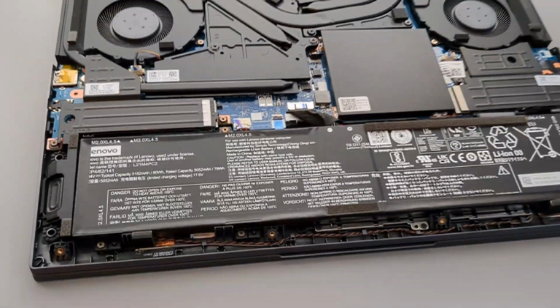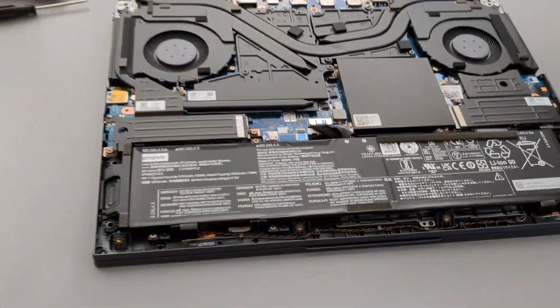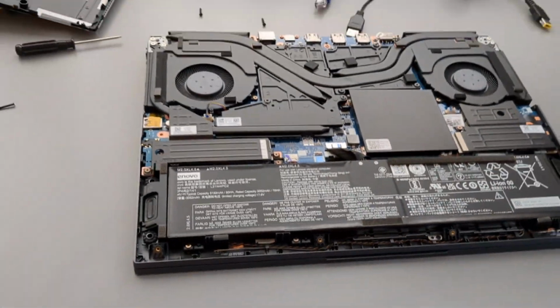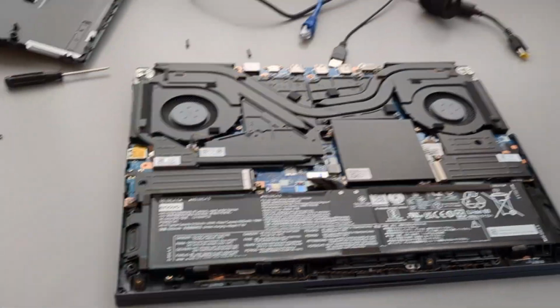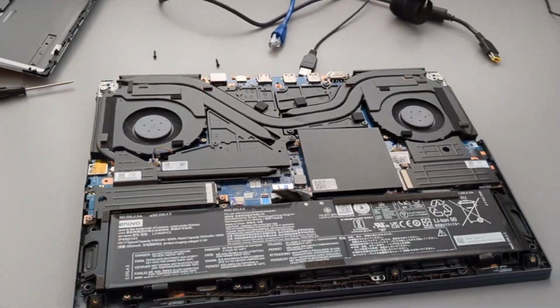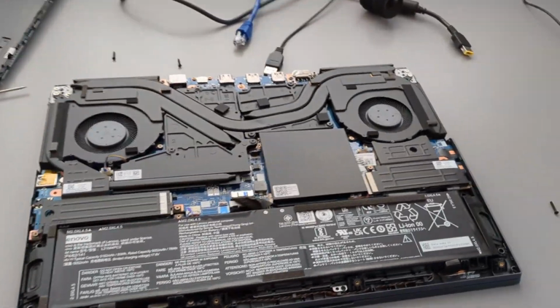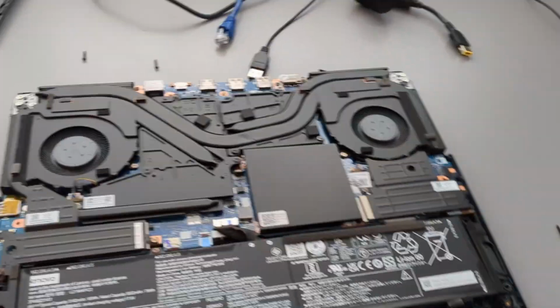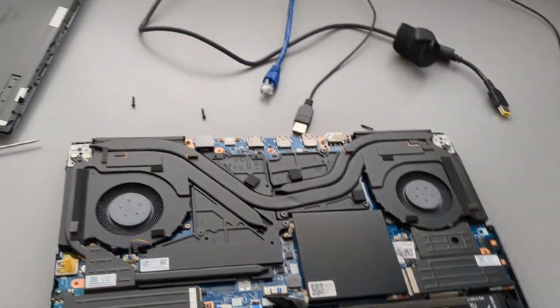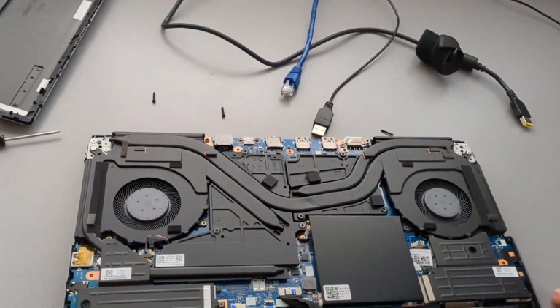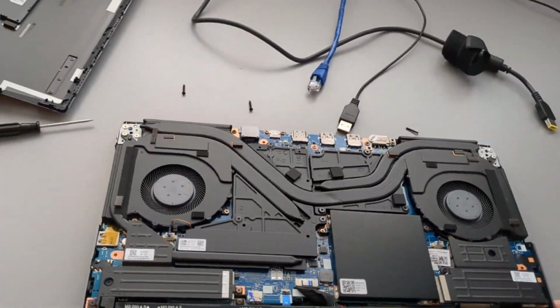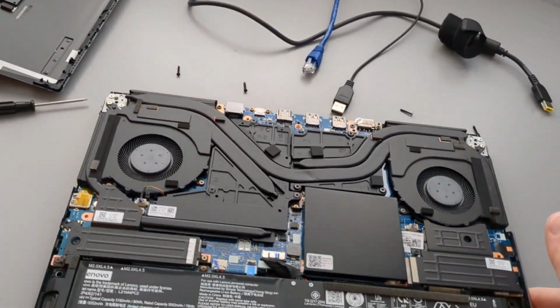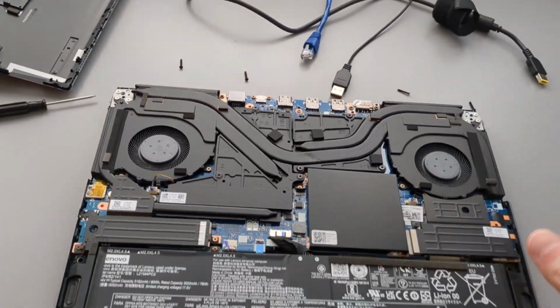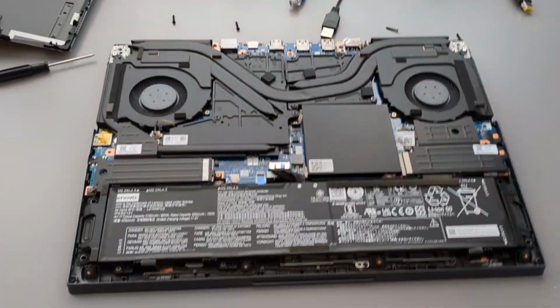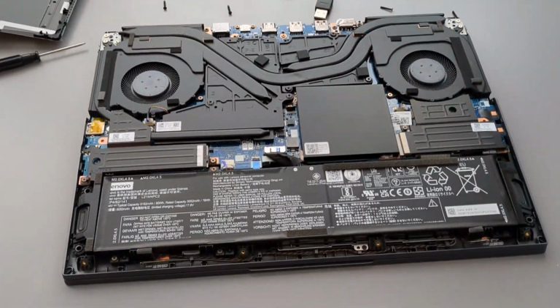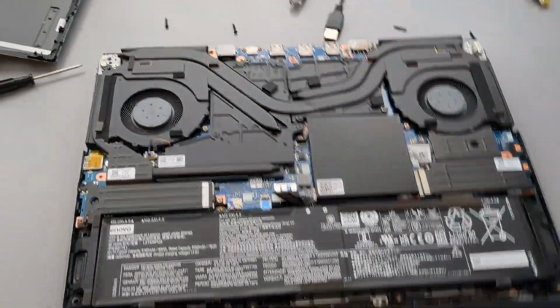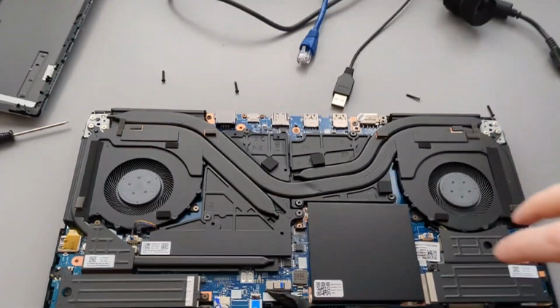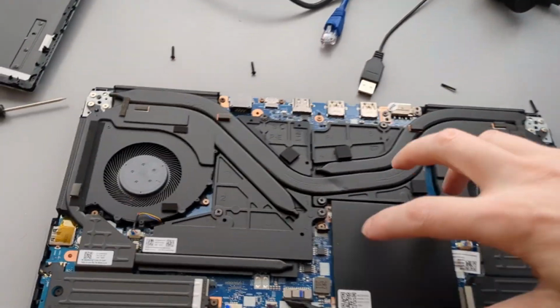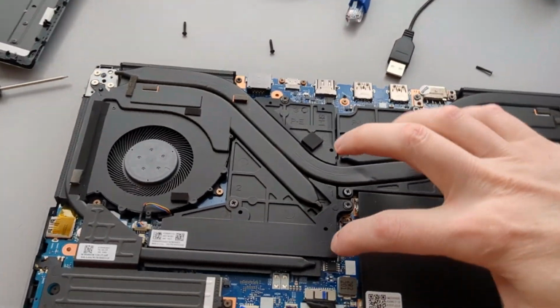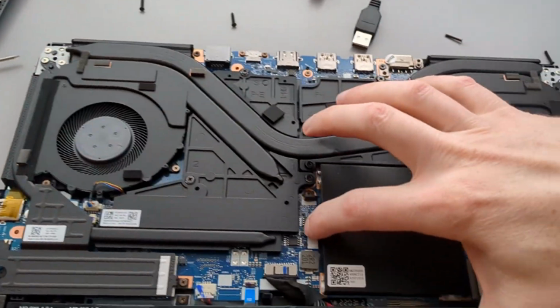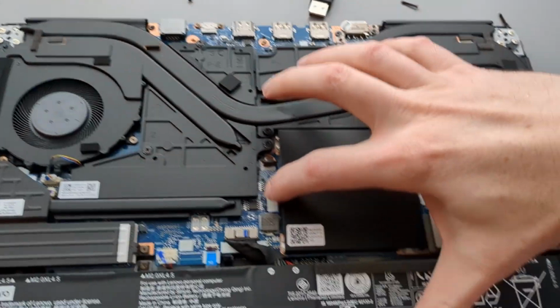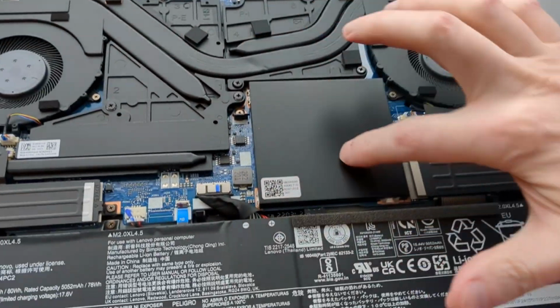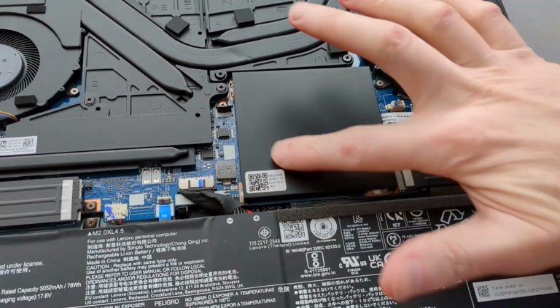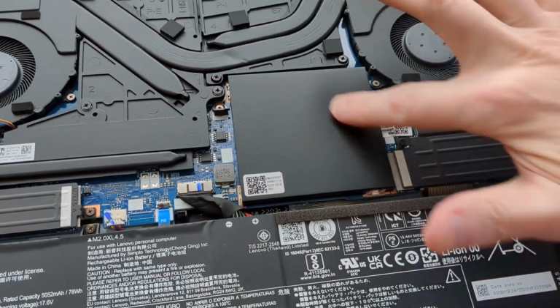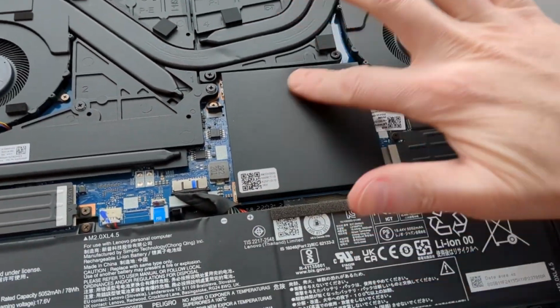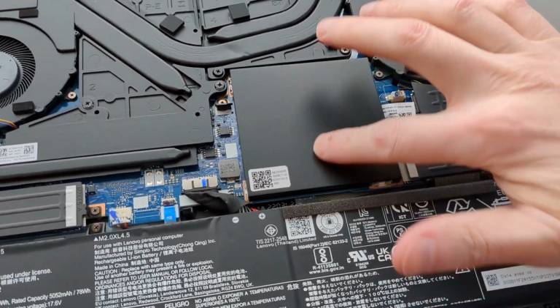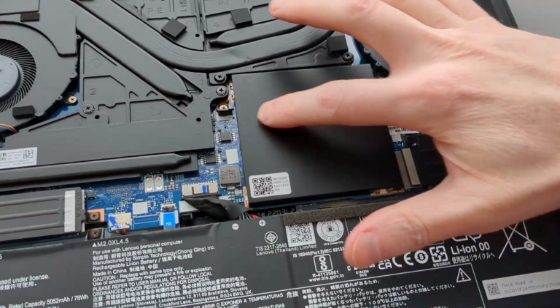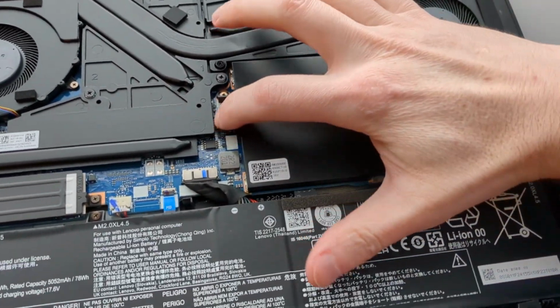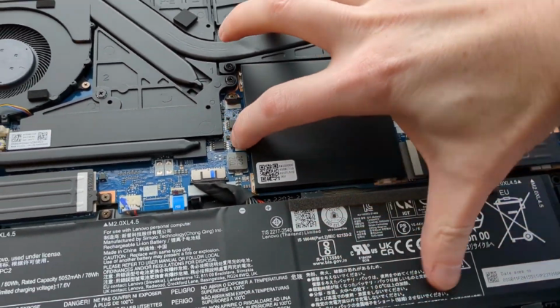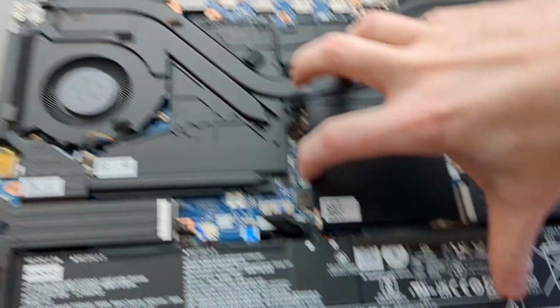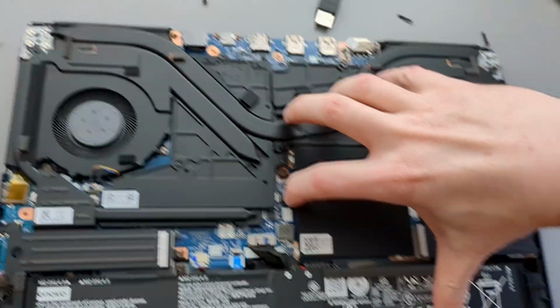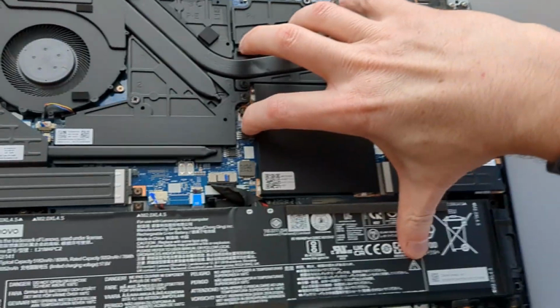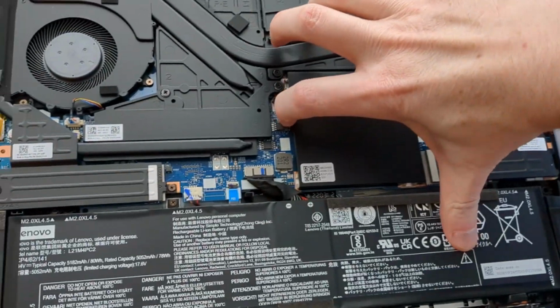Here's what you got underneath. Now for upgrading the RAM, the RAM is under this right here, which you can just pop out.